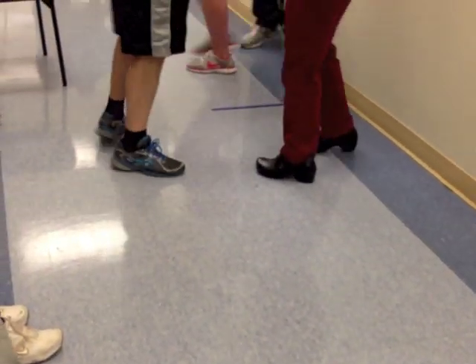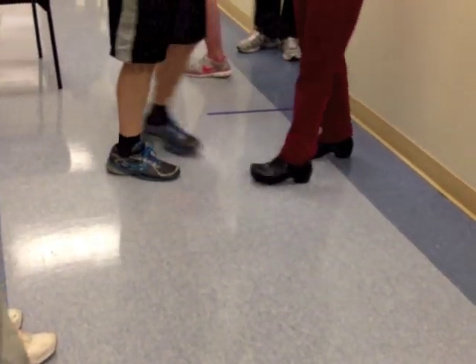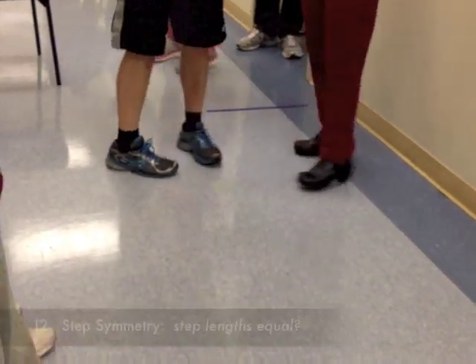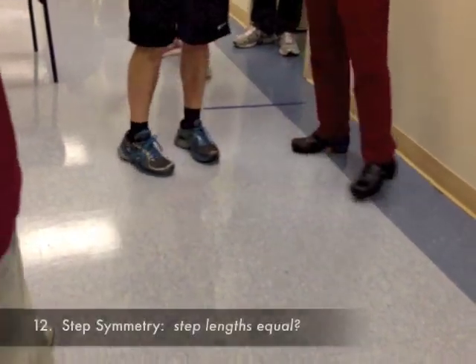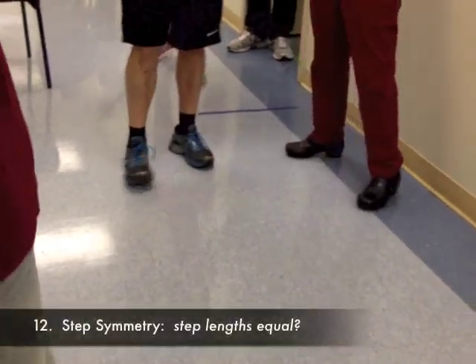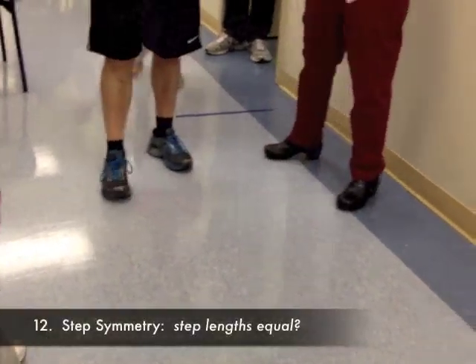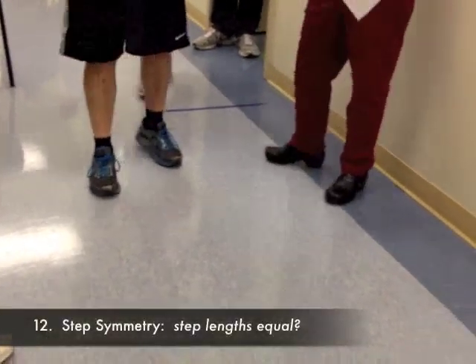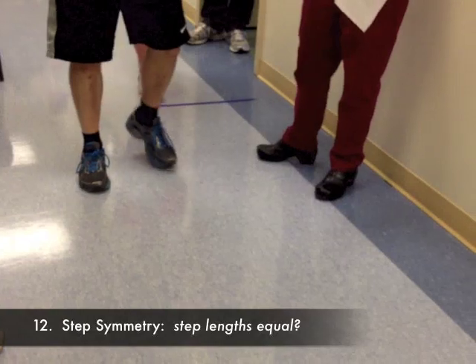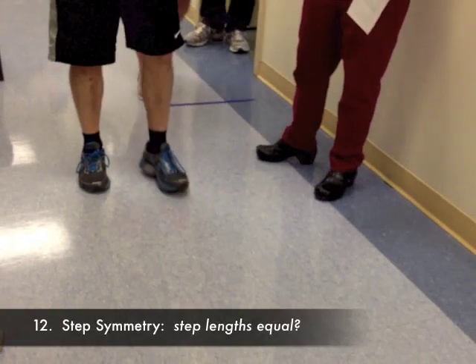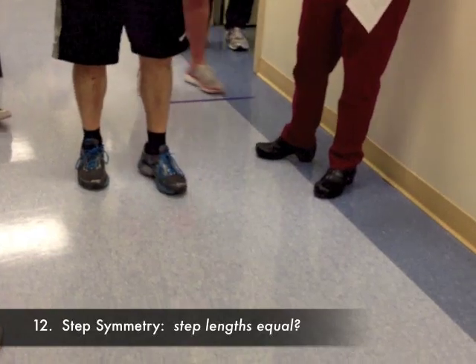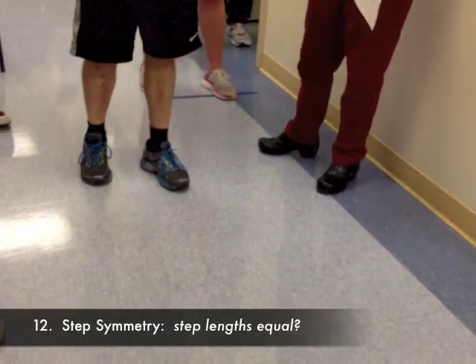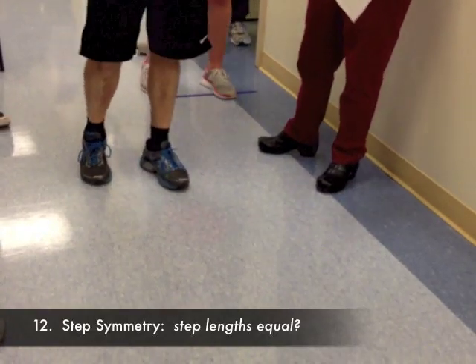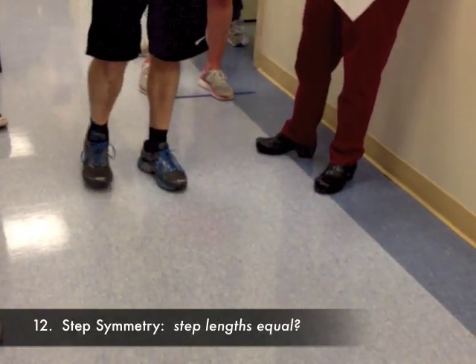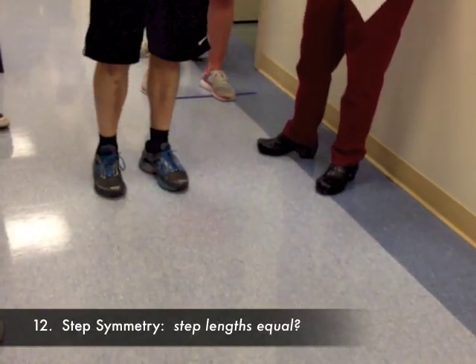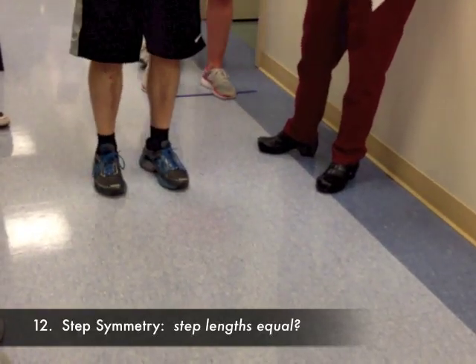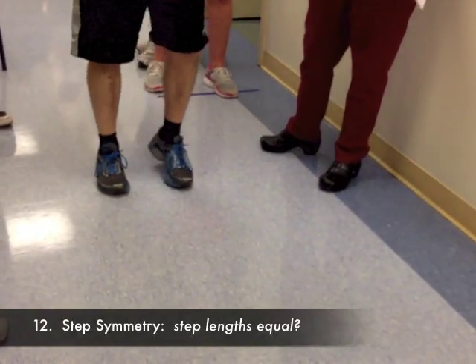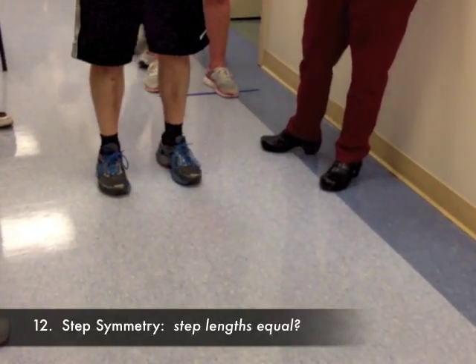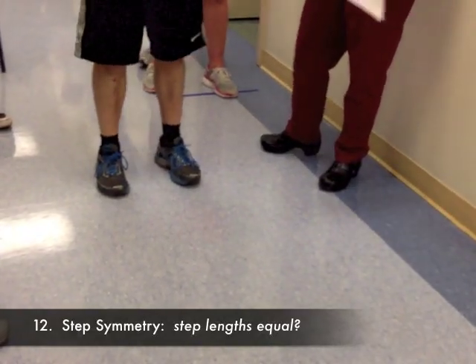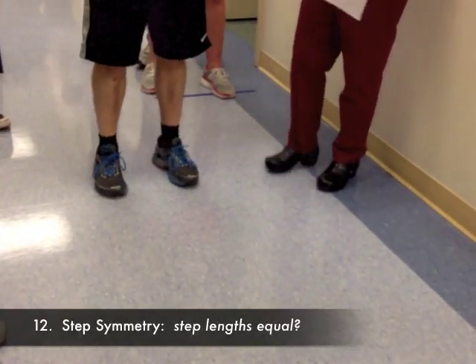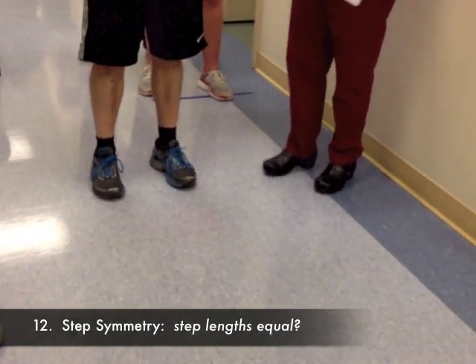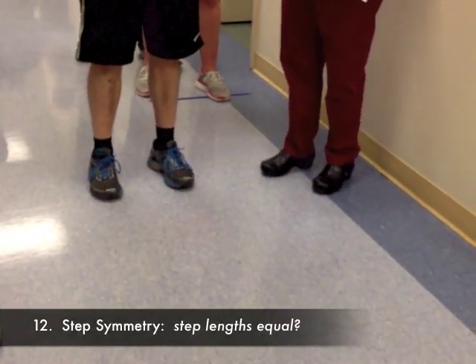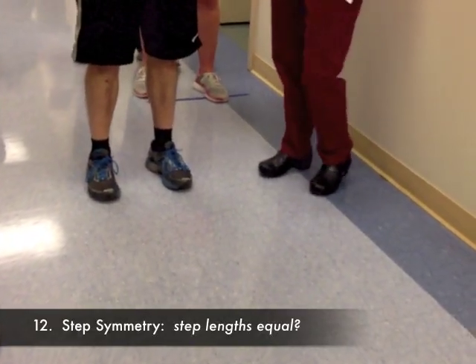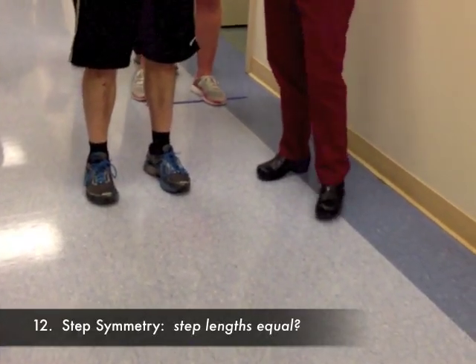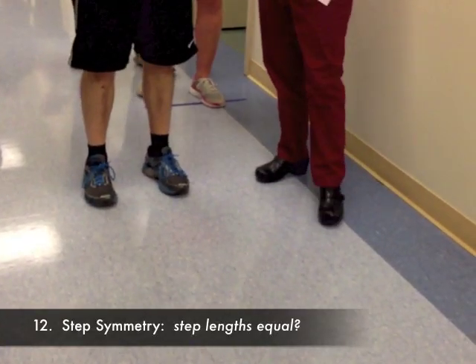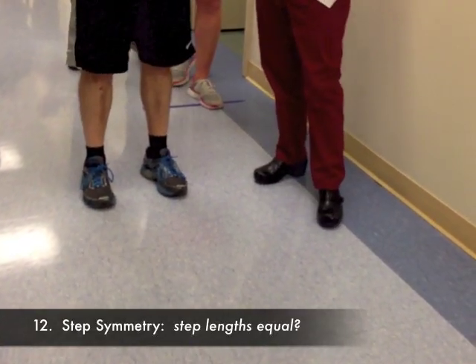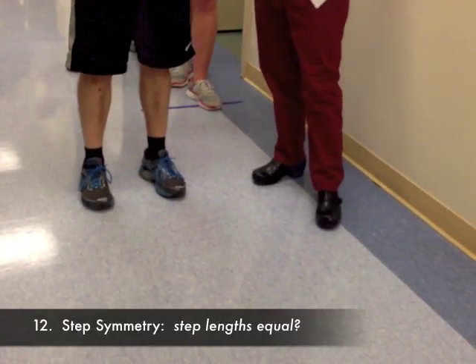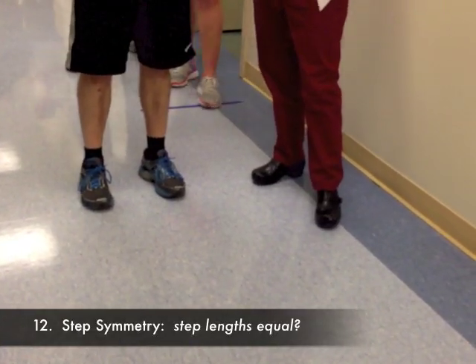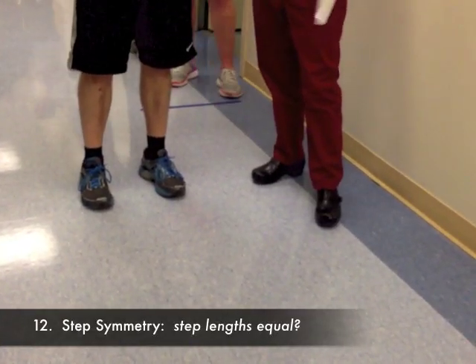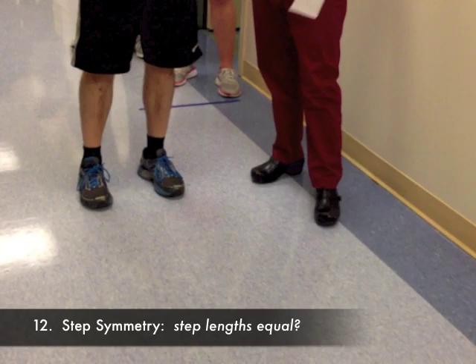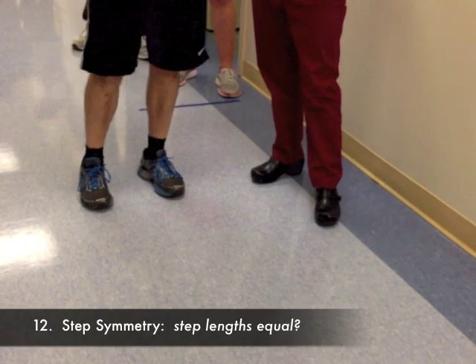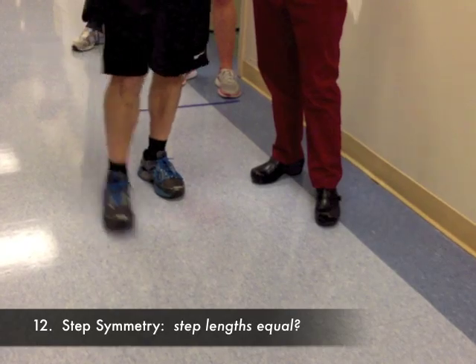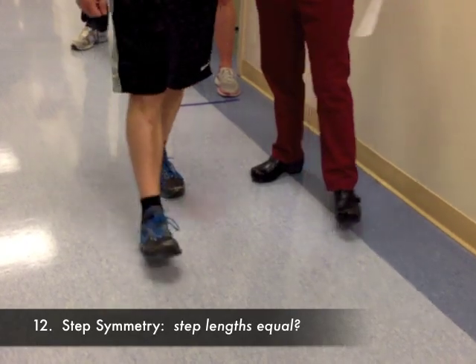The next component is looking at step symmetry — is he in stance phase more on one side? Go ahead.